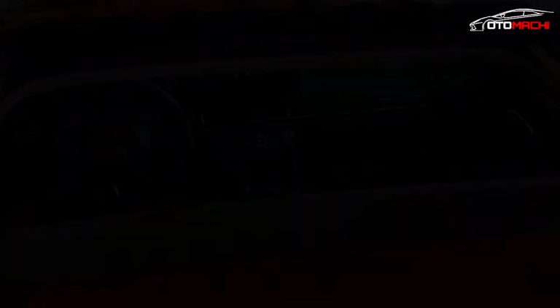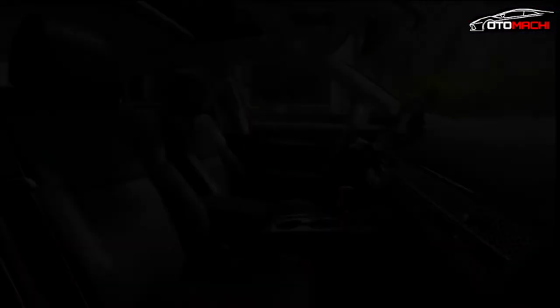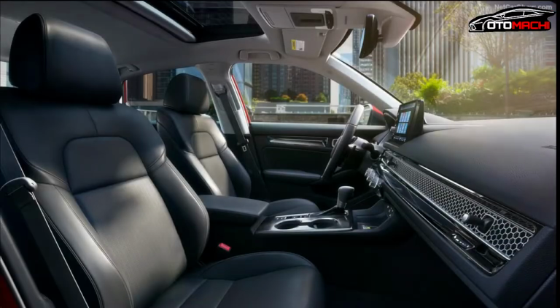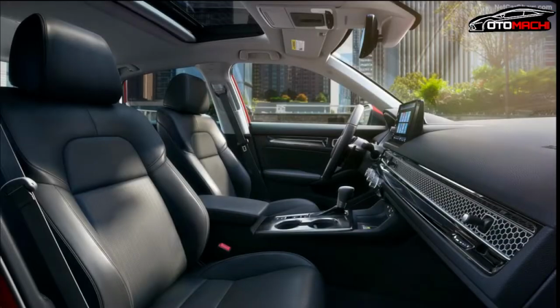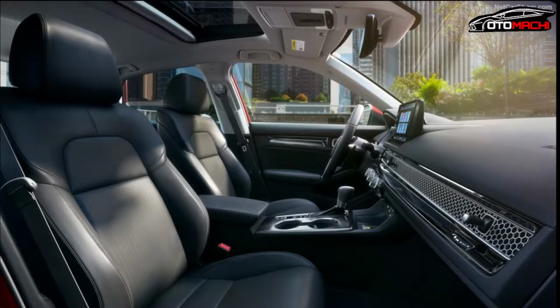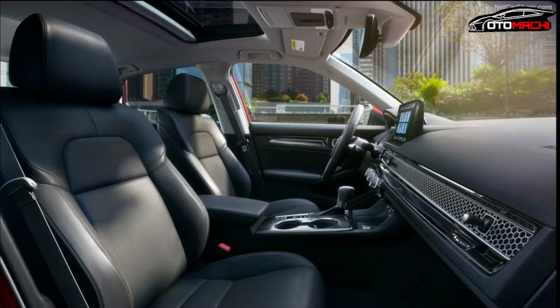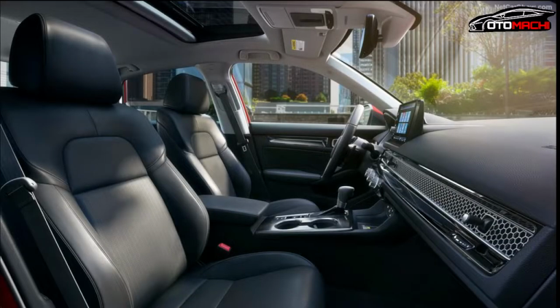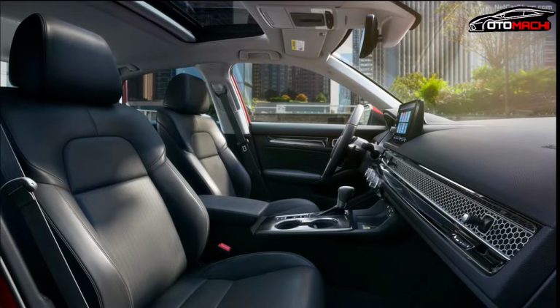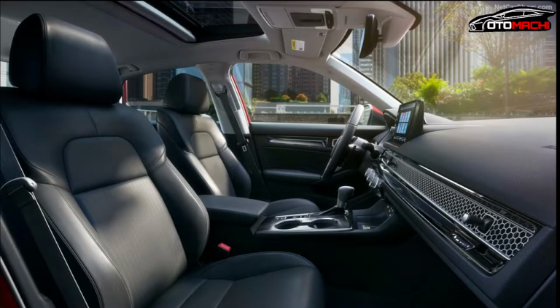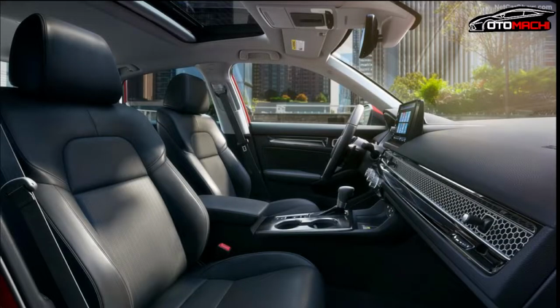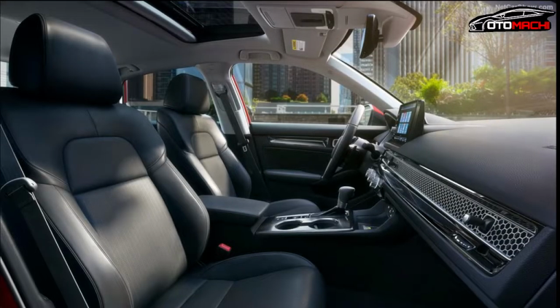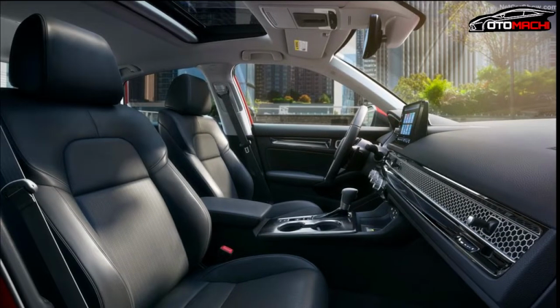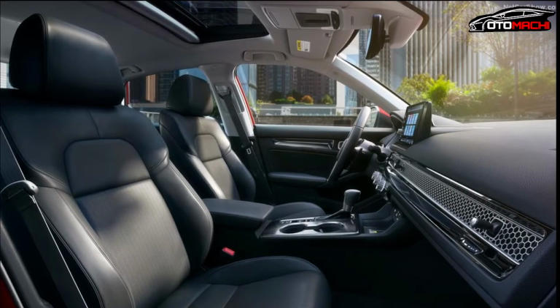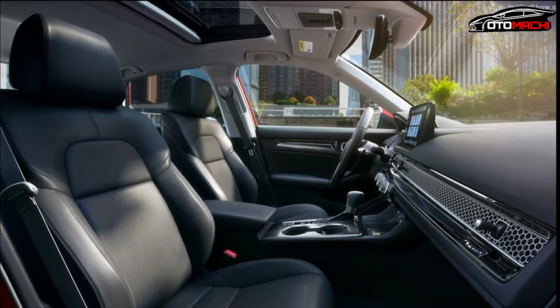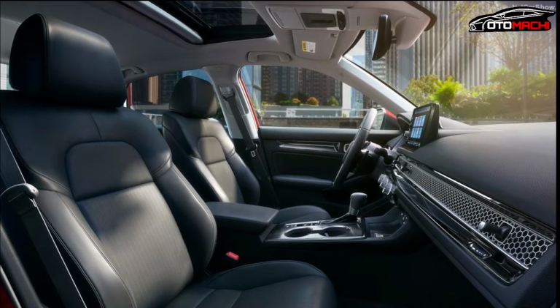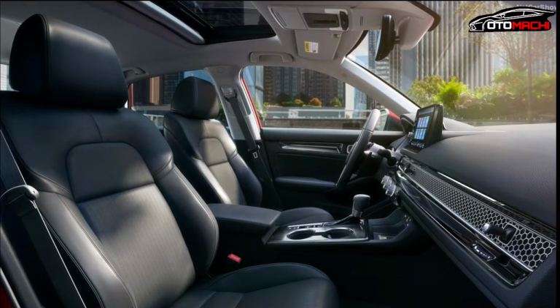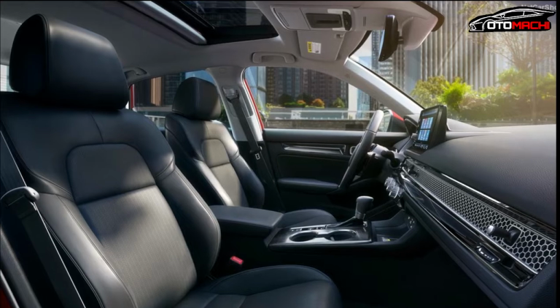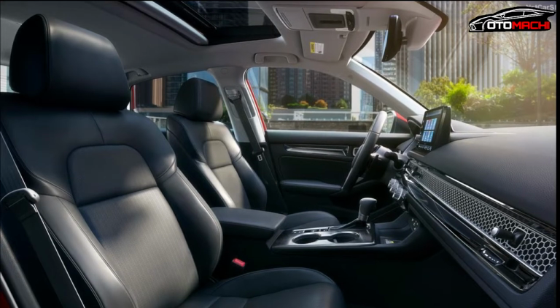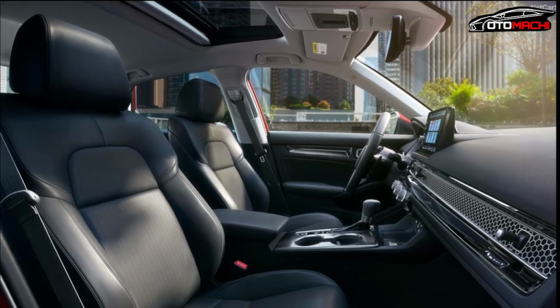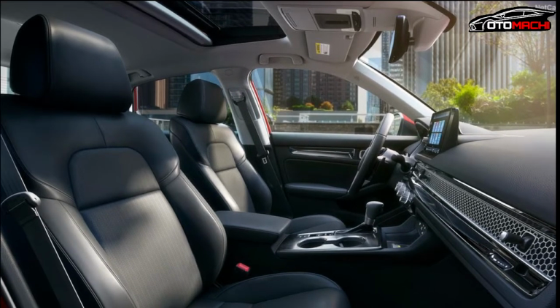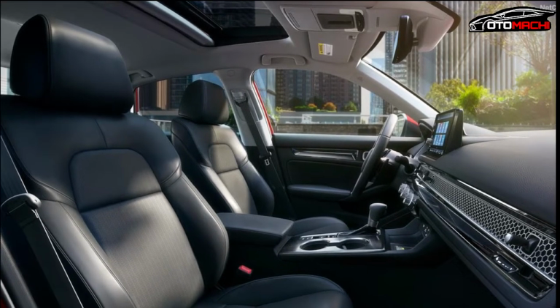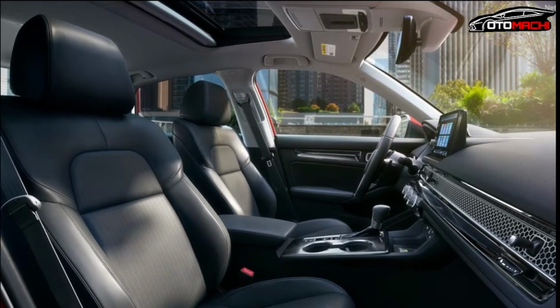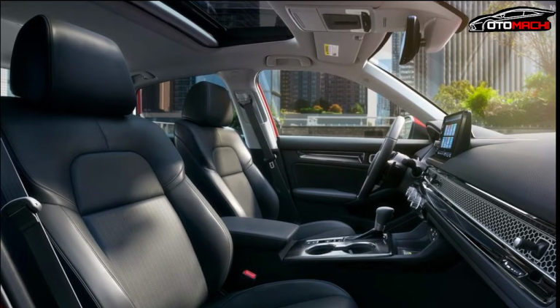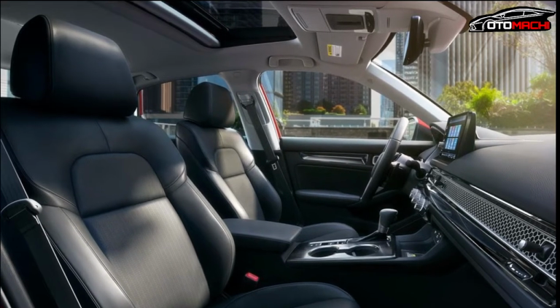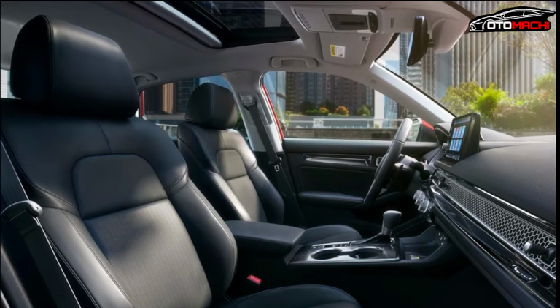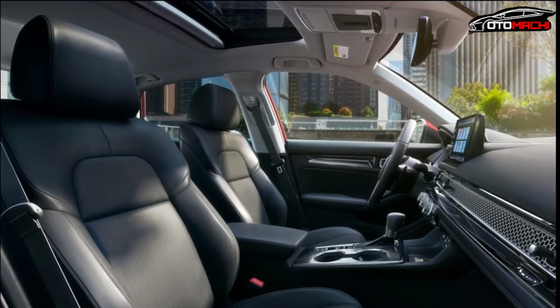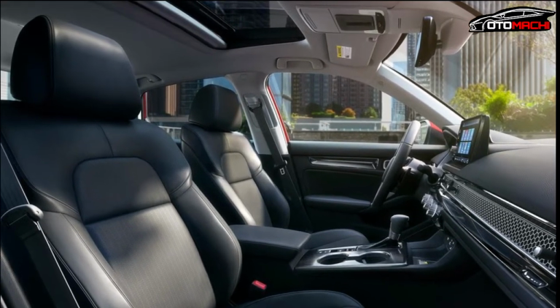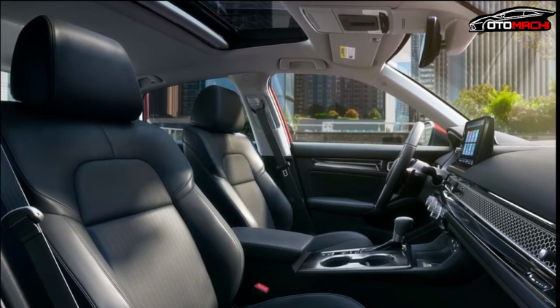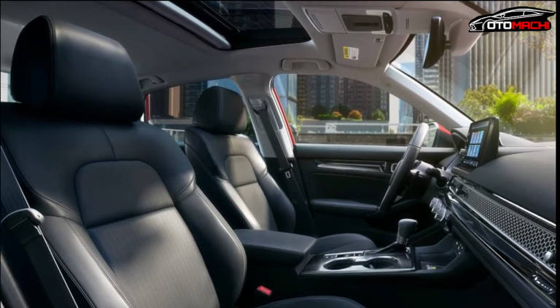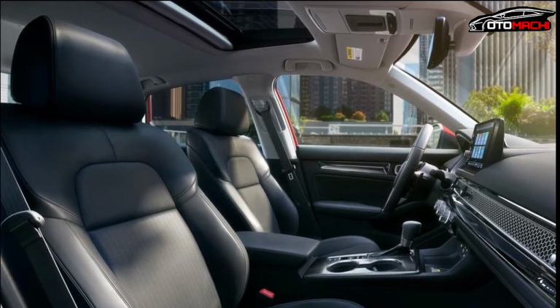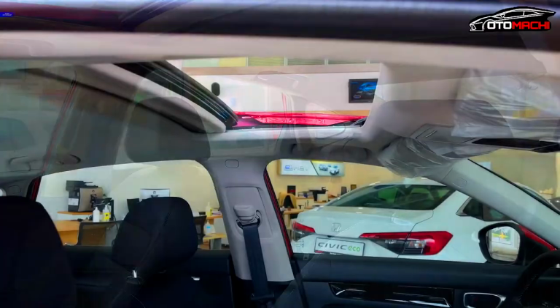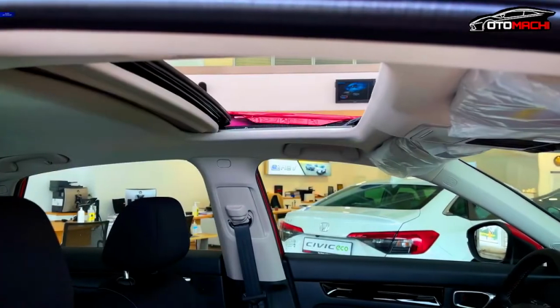The 2022 Civic's front bucket seats are of a new design and should be more comfortable than before, and they certainly feel good at first.